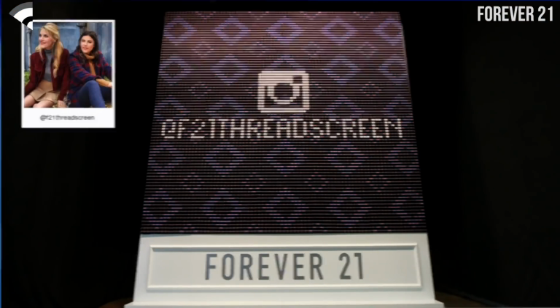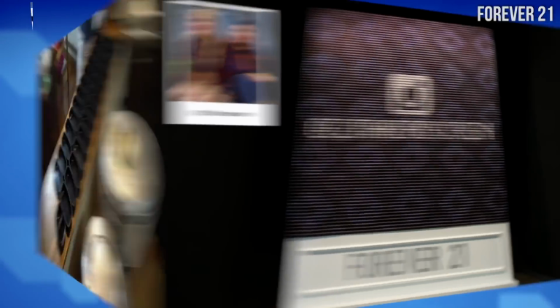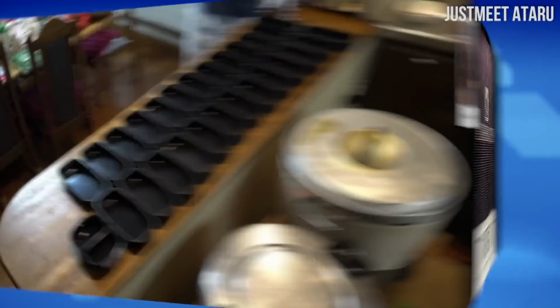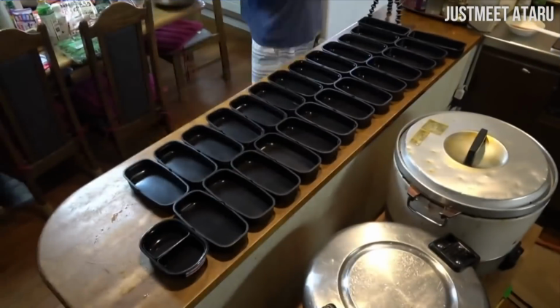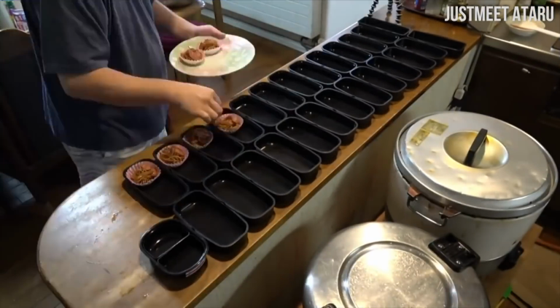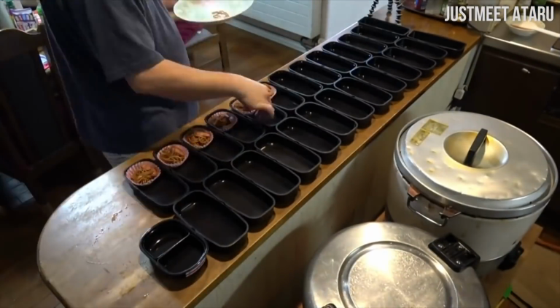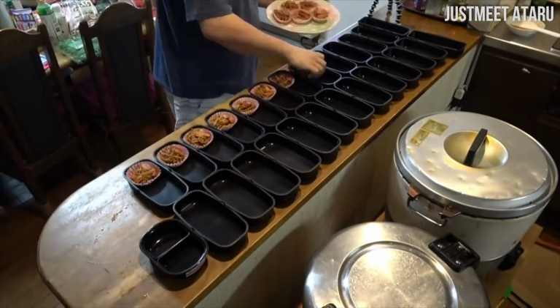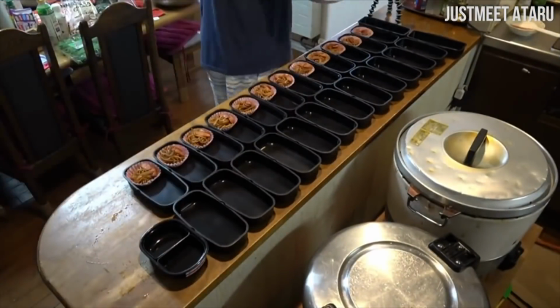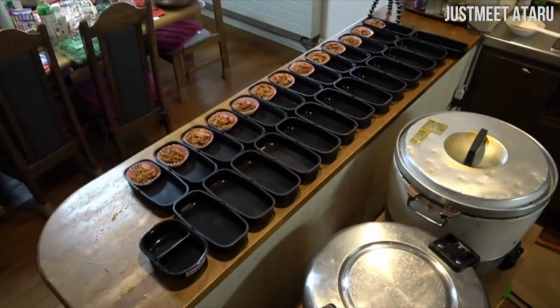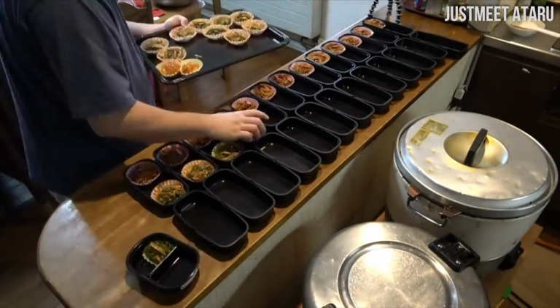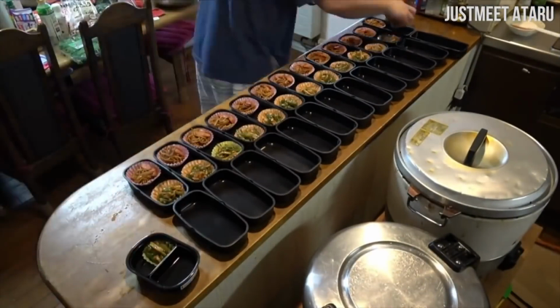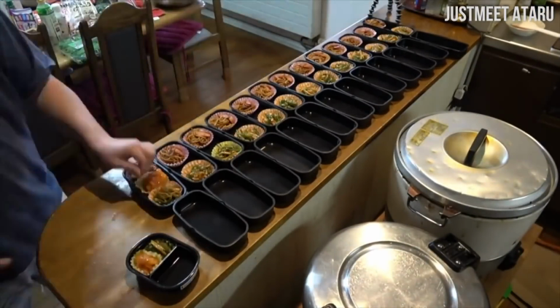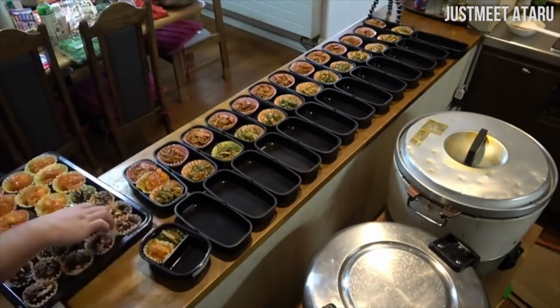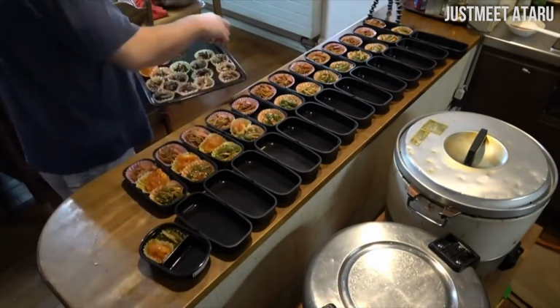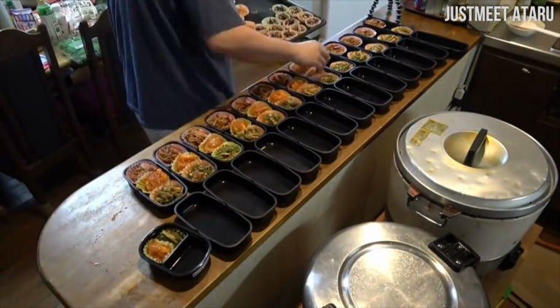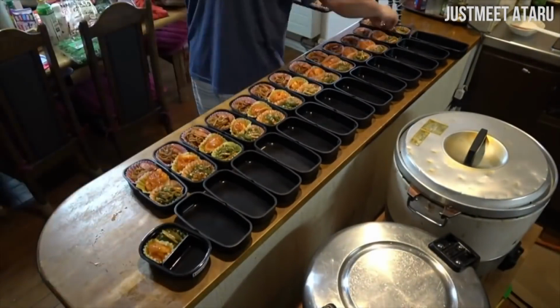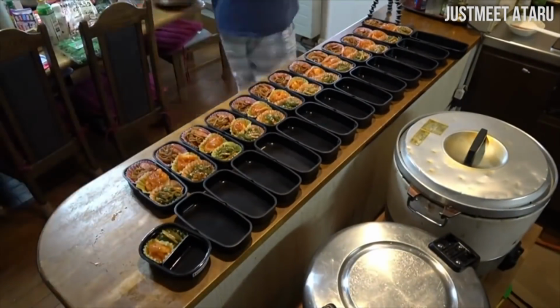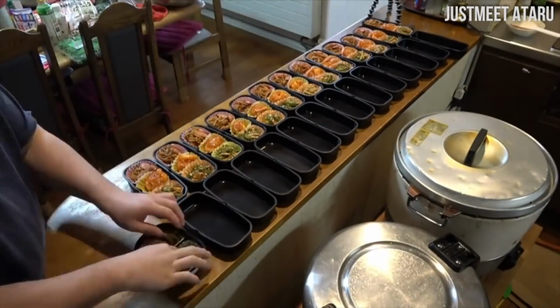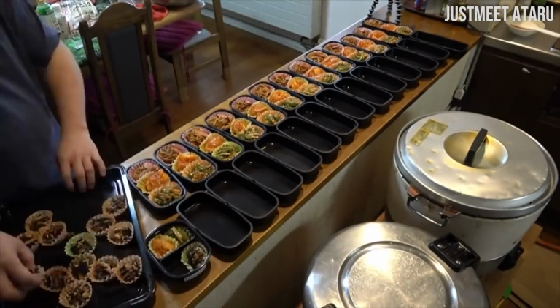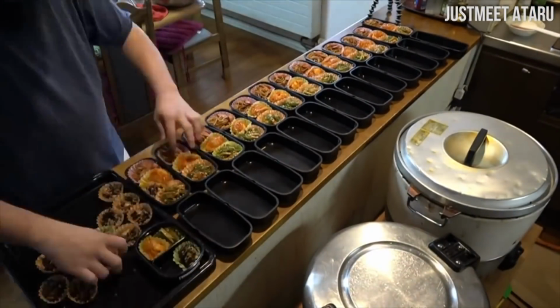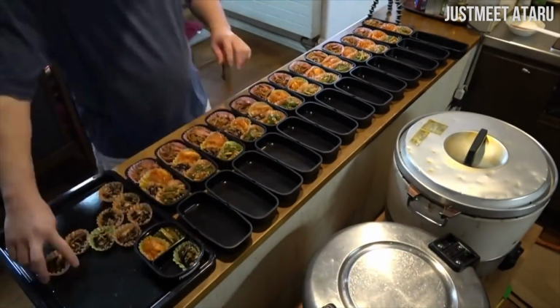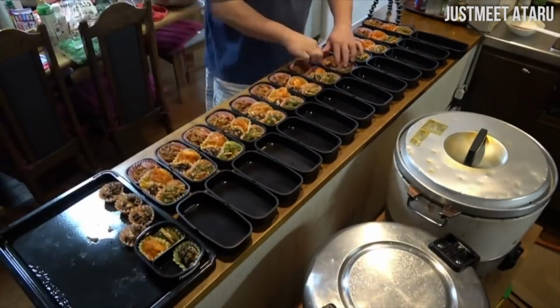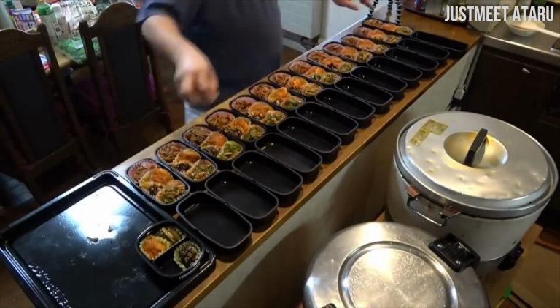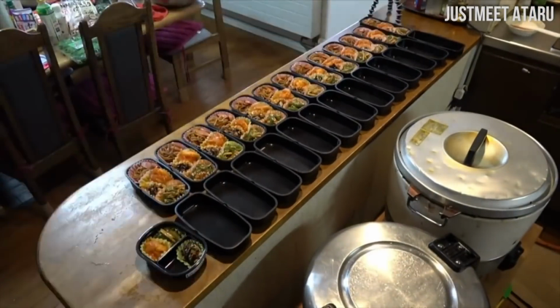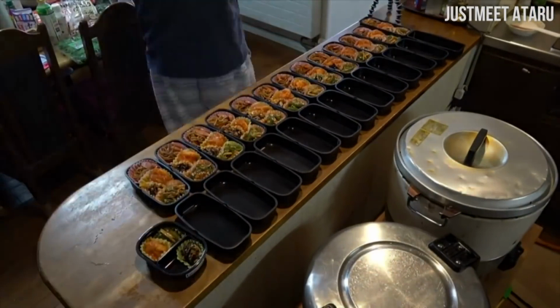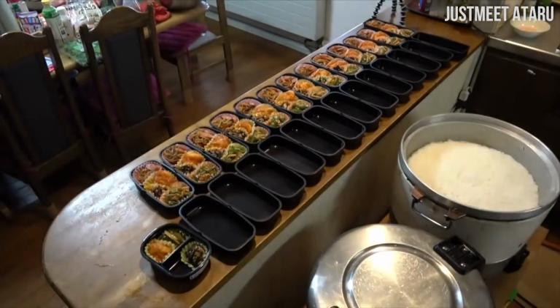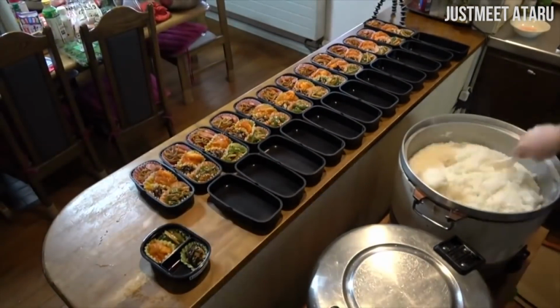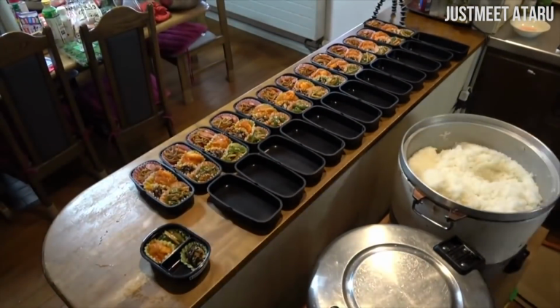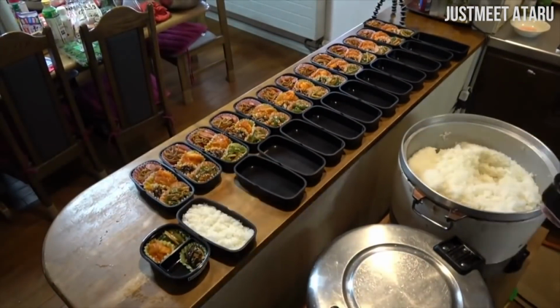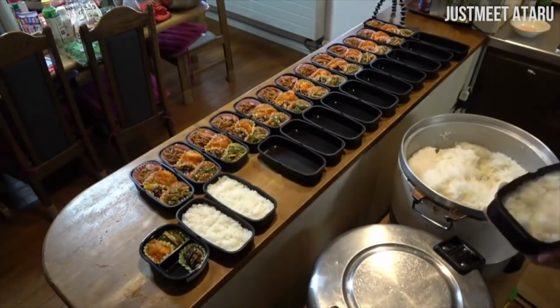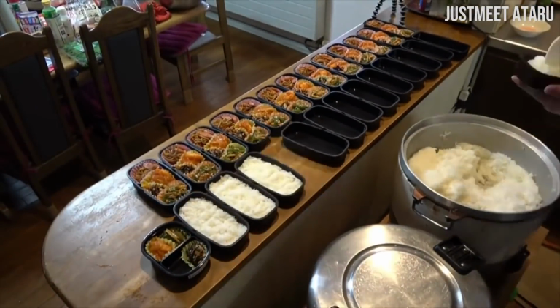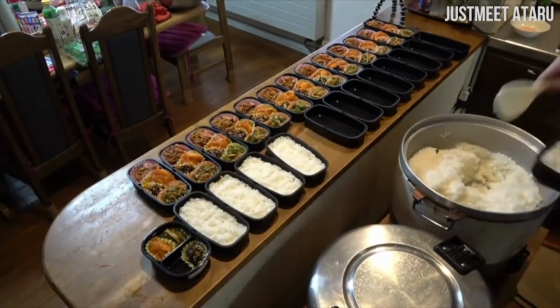This man cooks 15 meals for all the people that live in his Japanese boarding house every day.